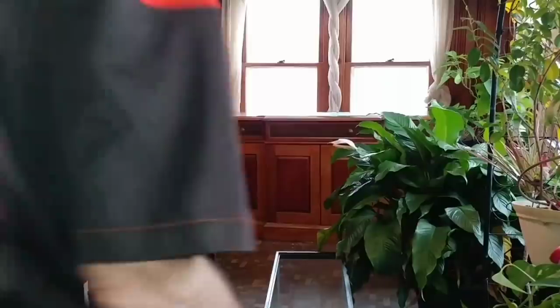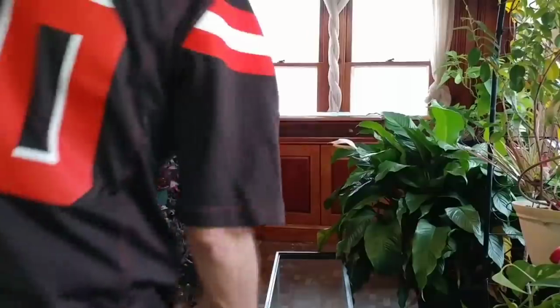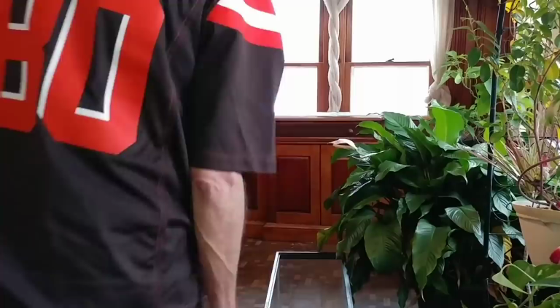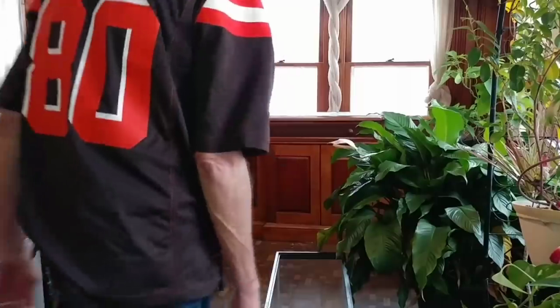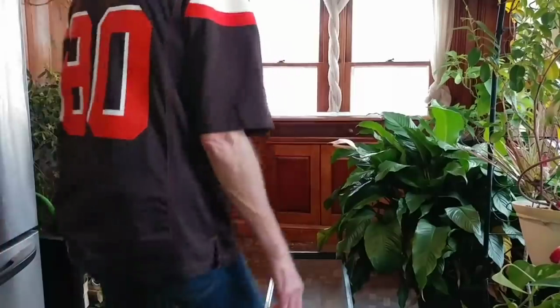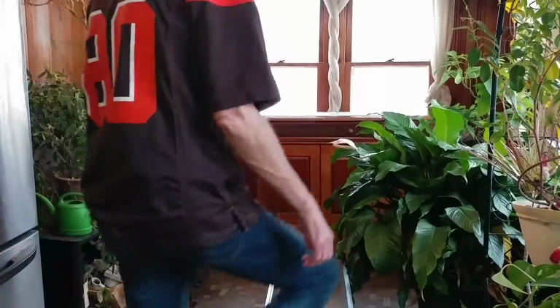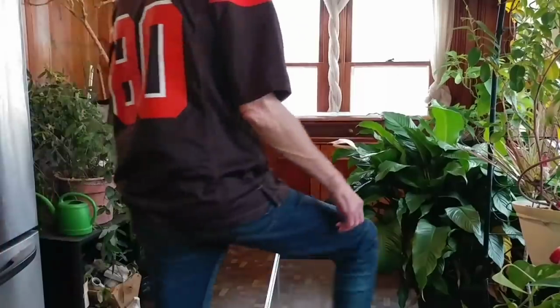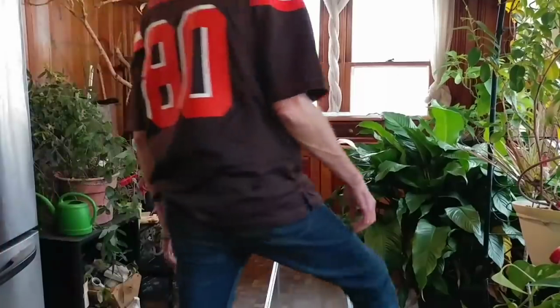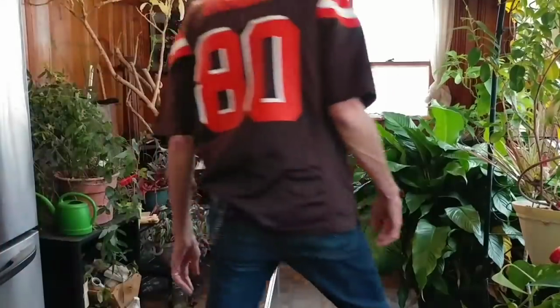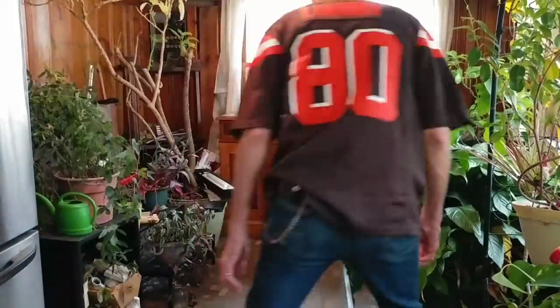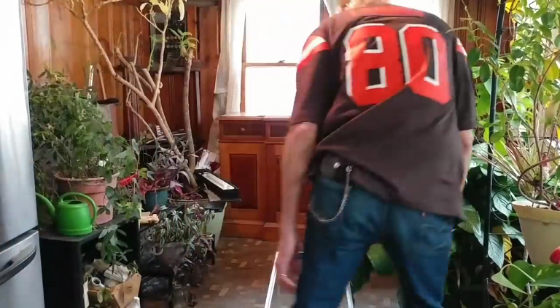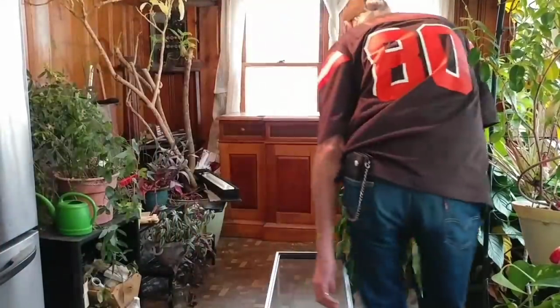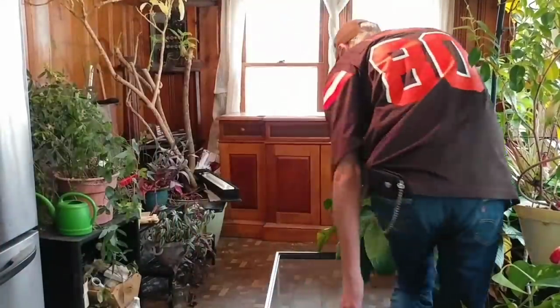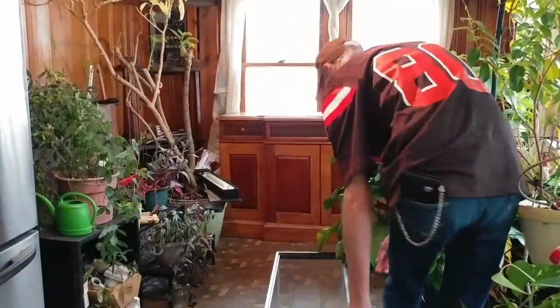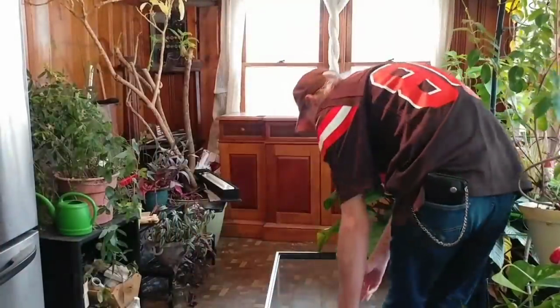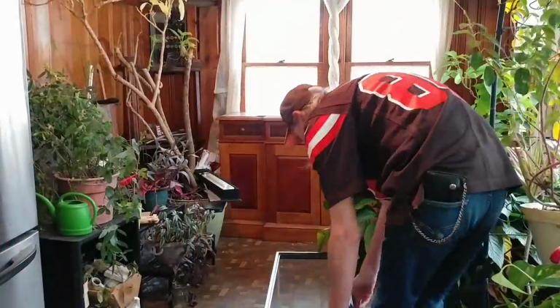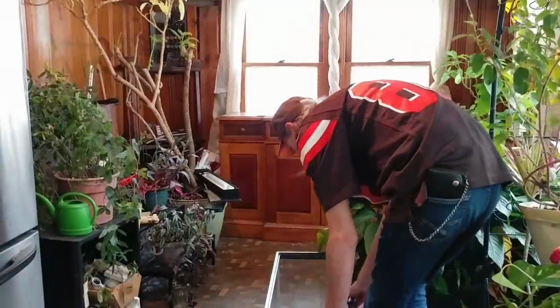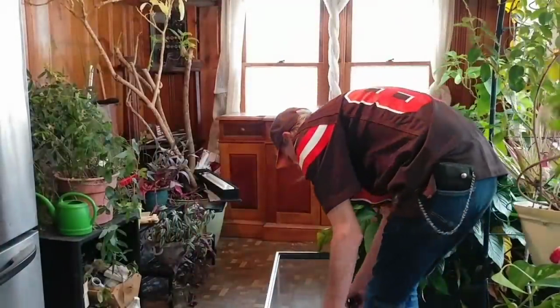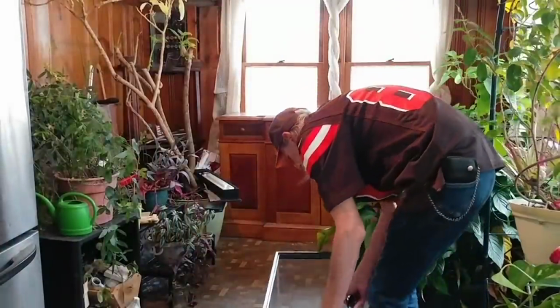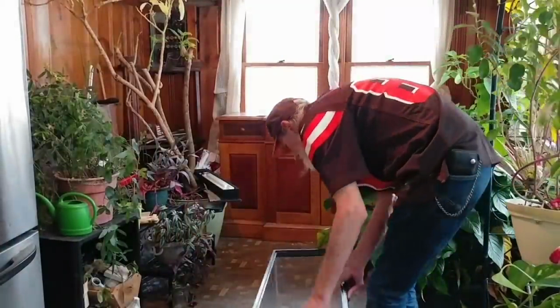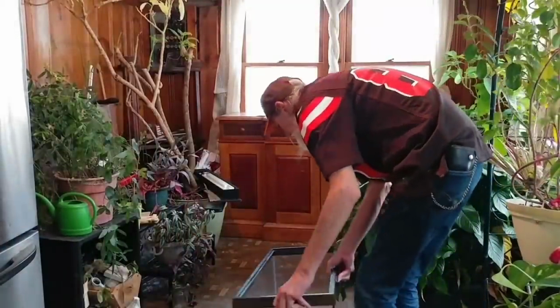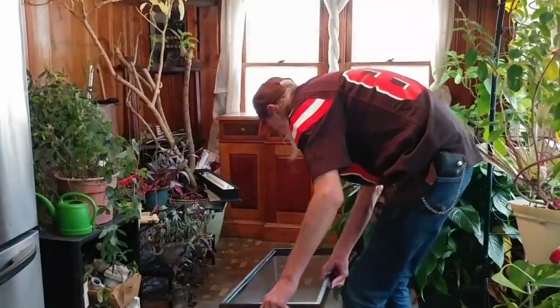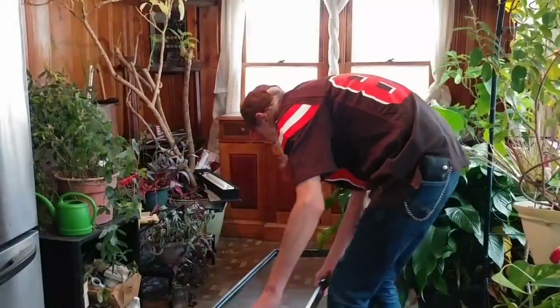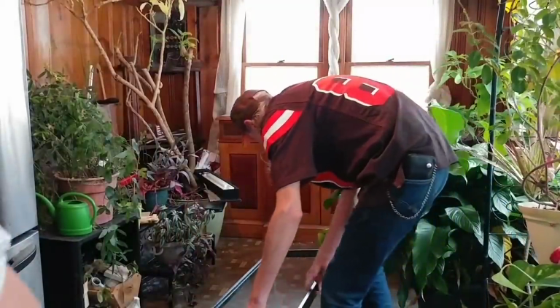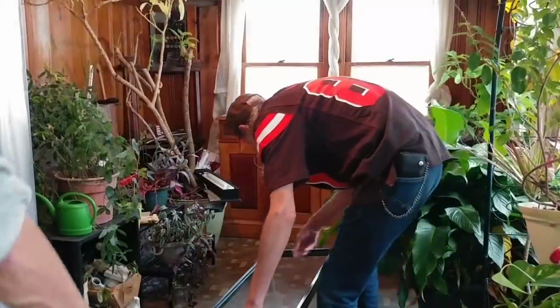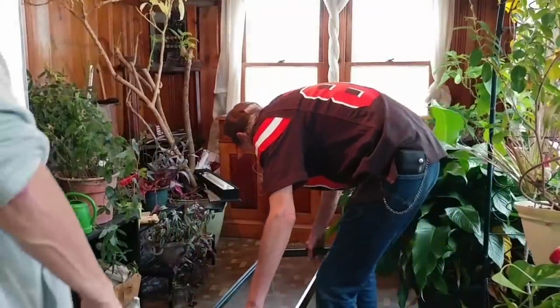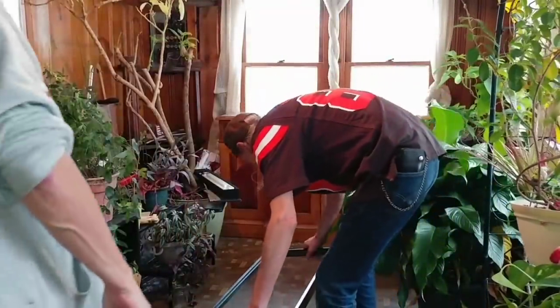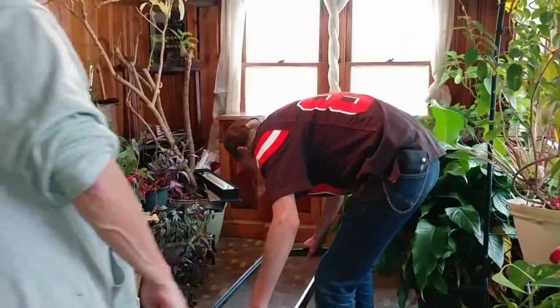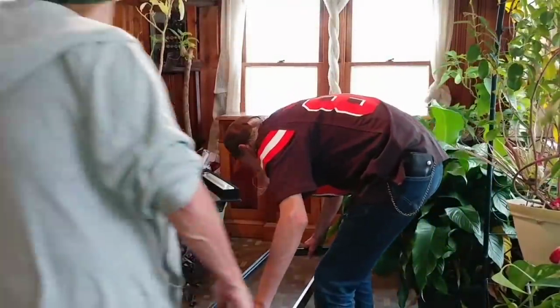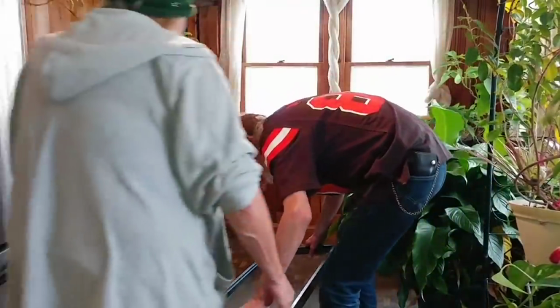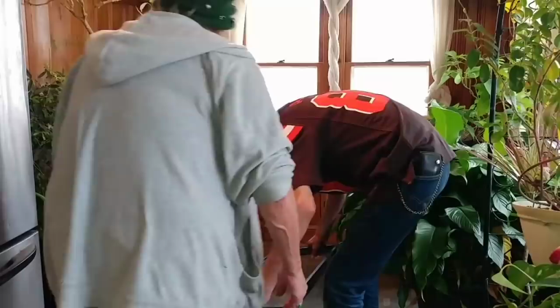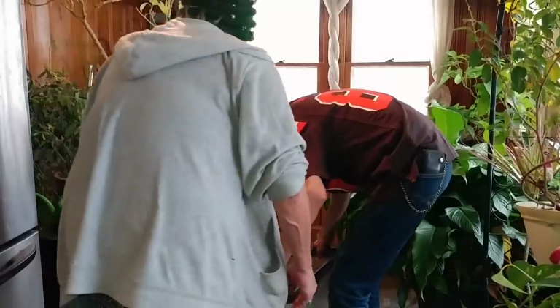We're going to go ahead now, take it and get it up on the stand. We'll get some help.